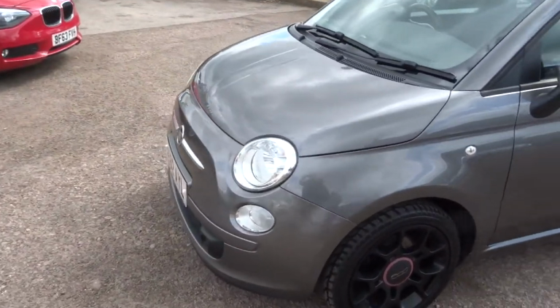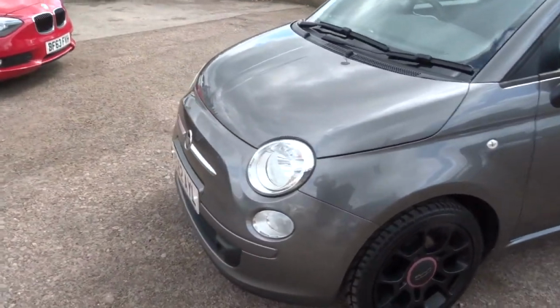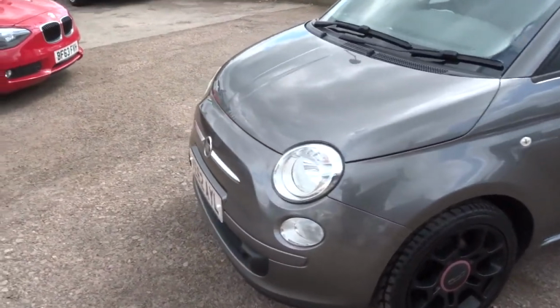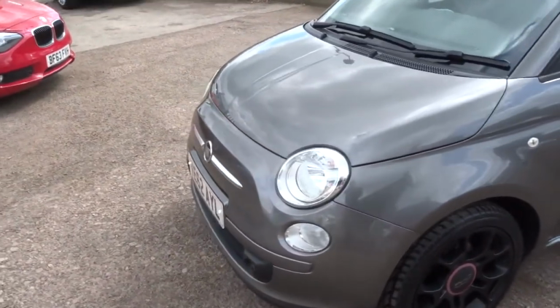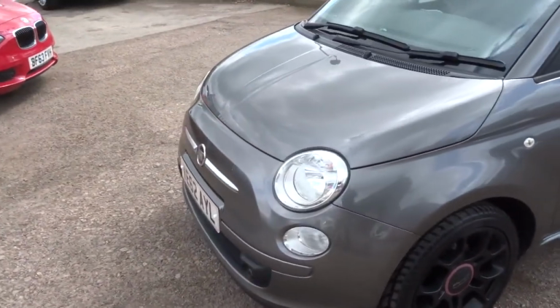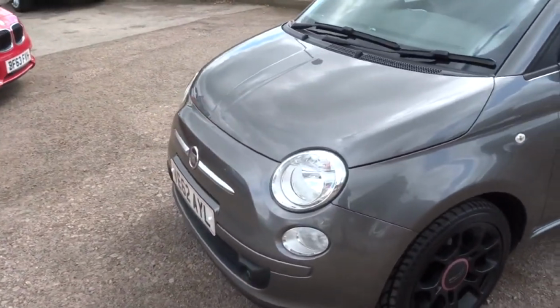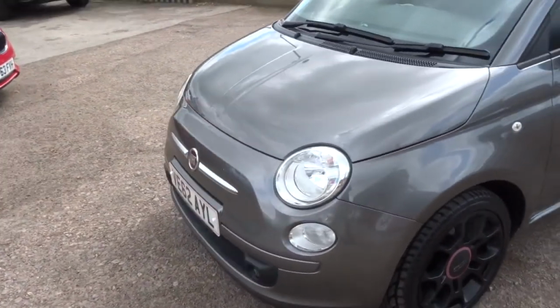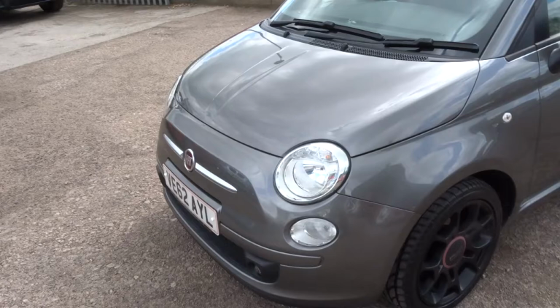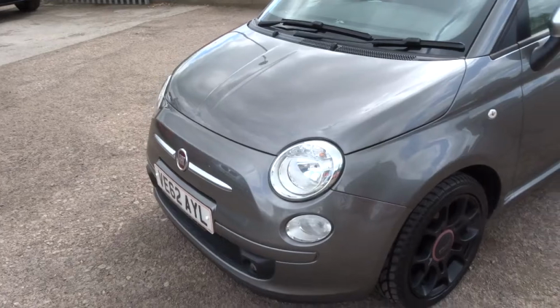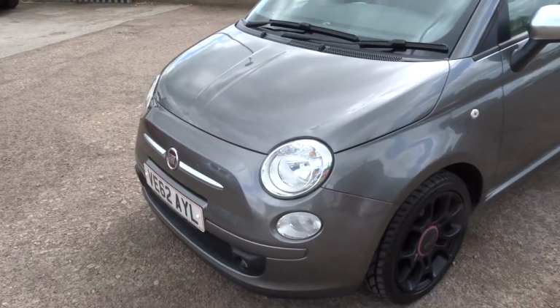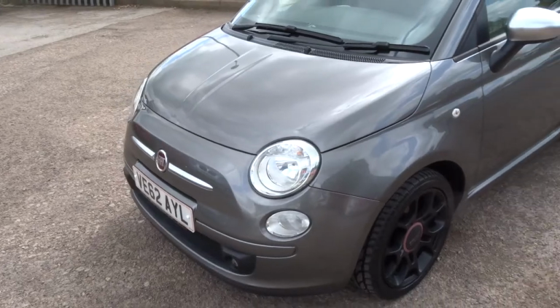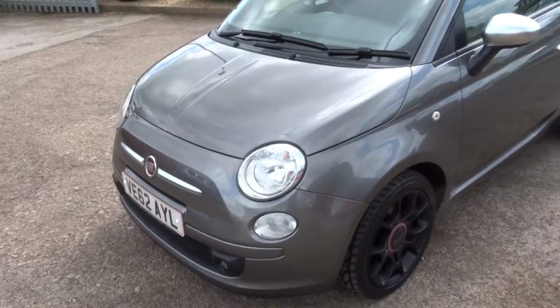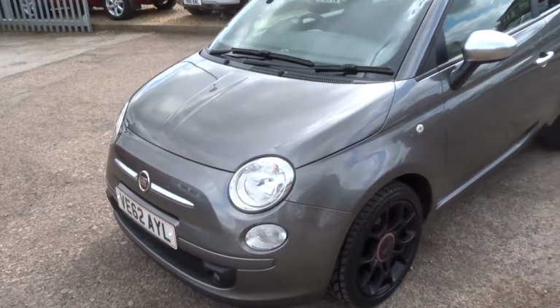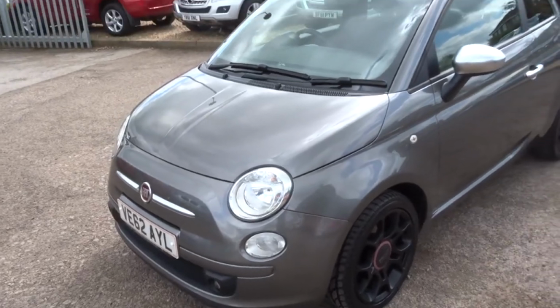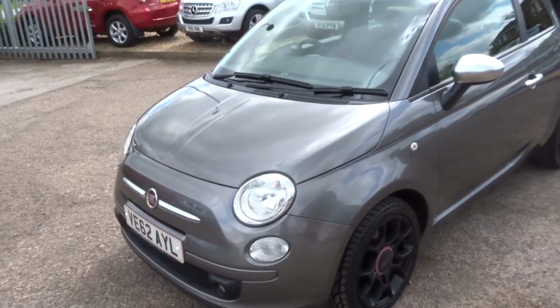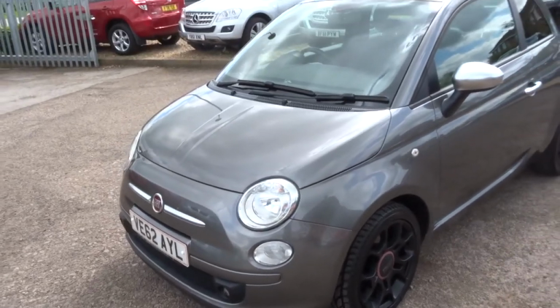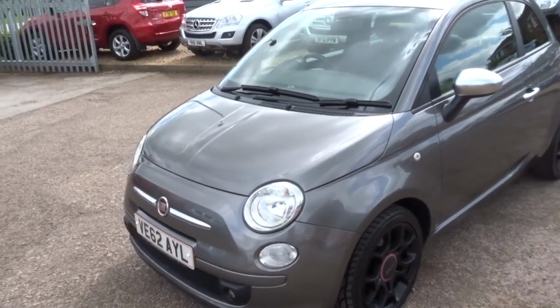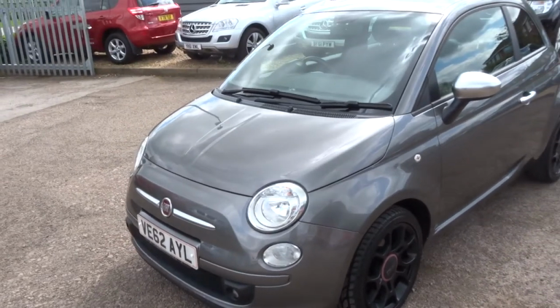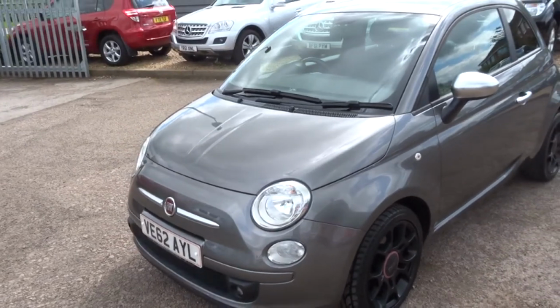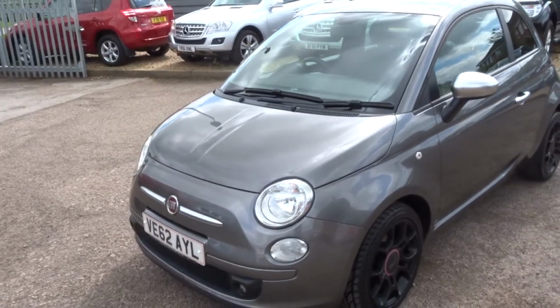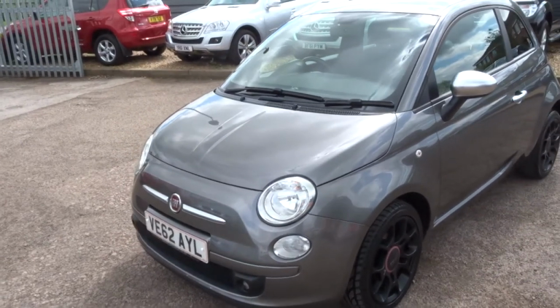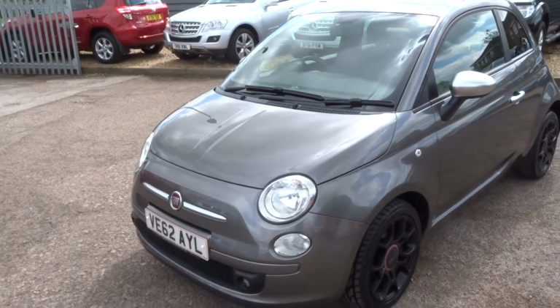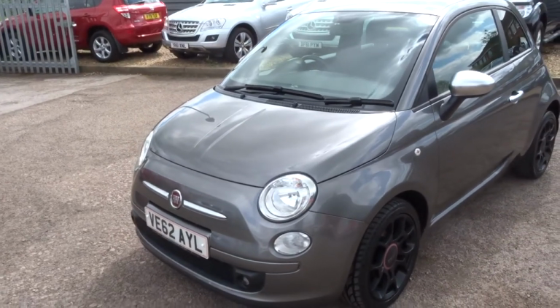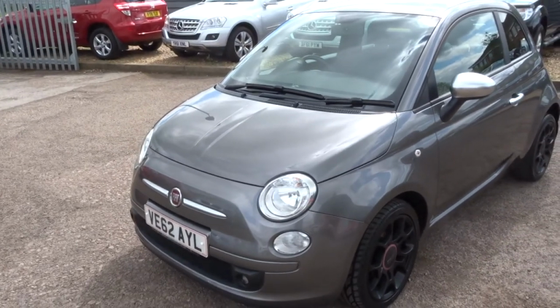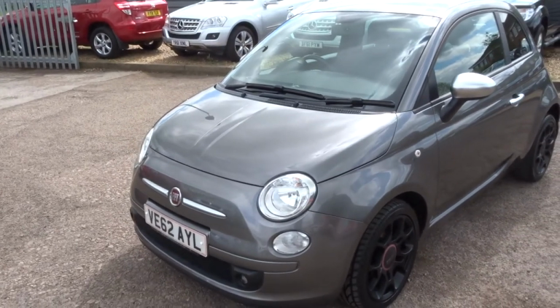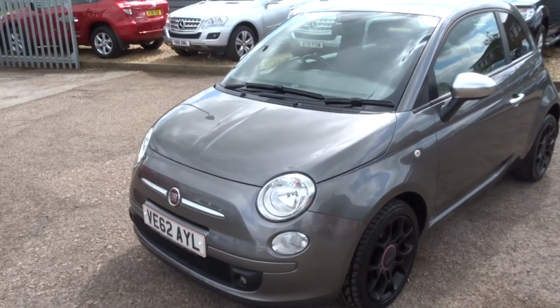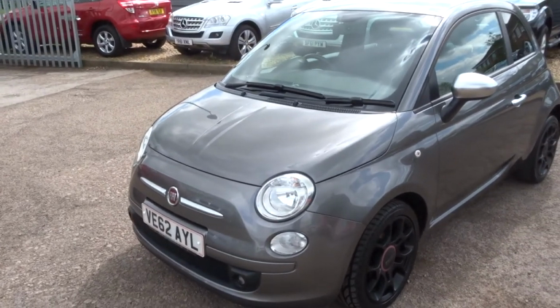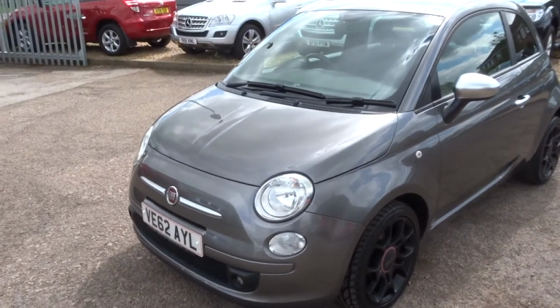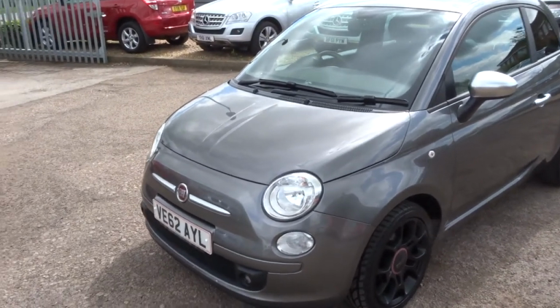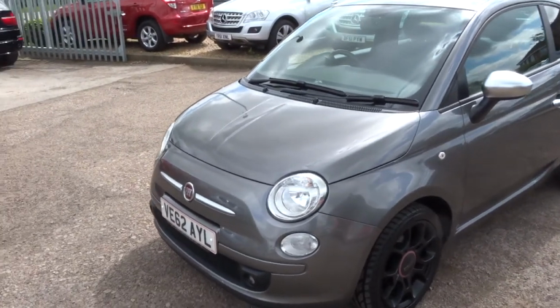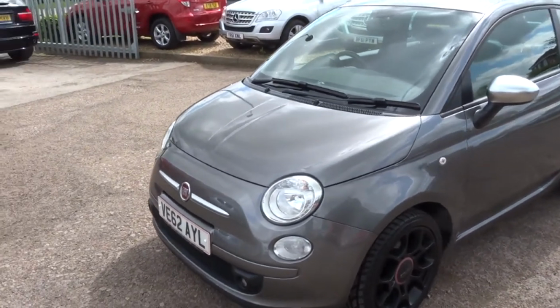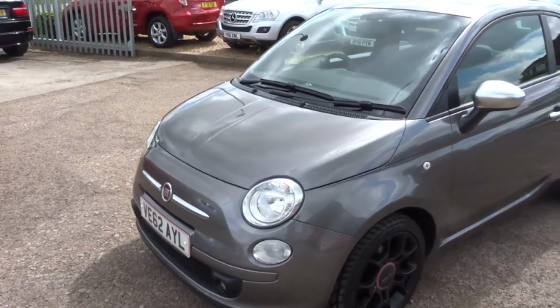Ideal first car for somebody — cheap on insurance and road tax licence.